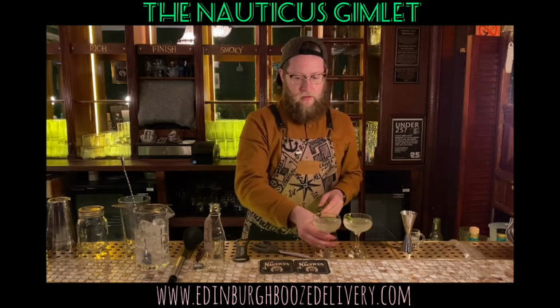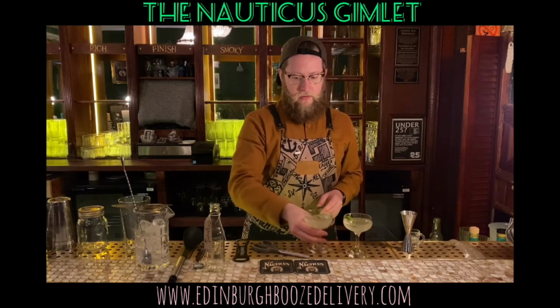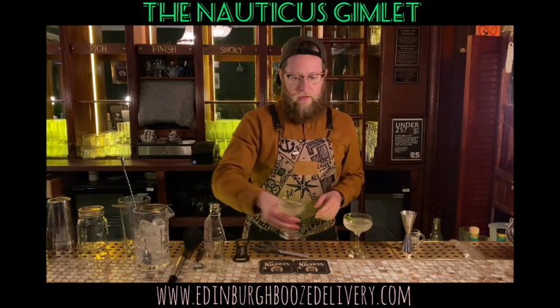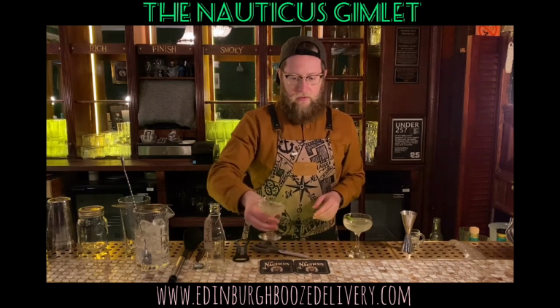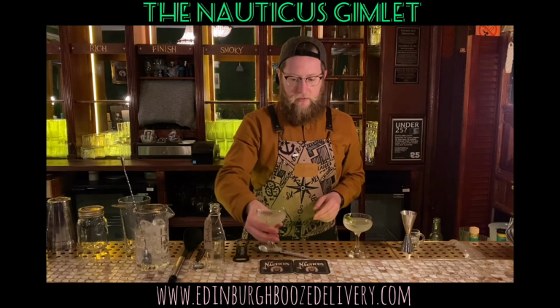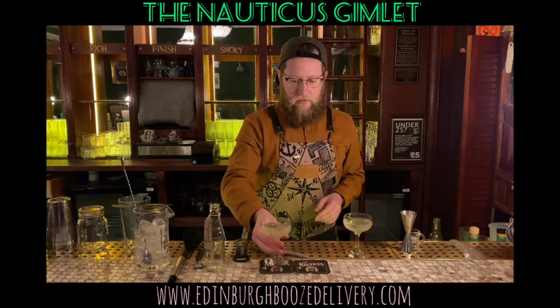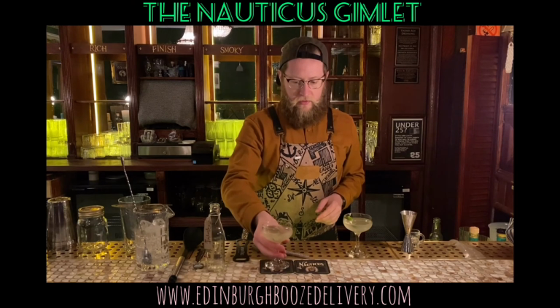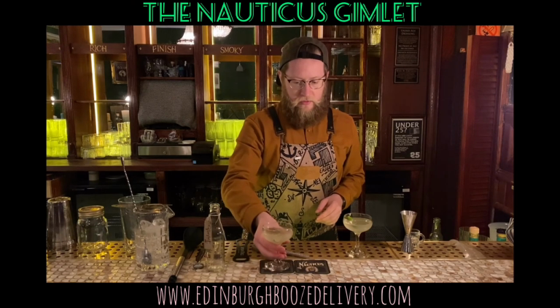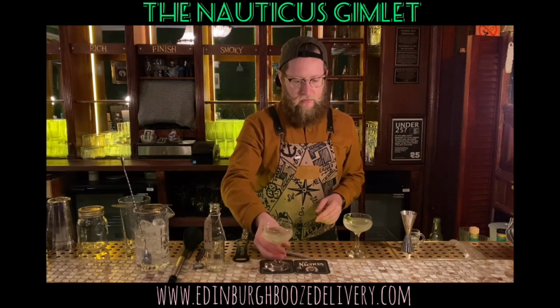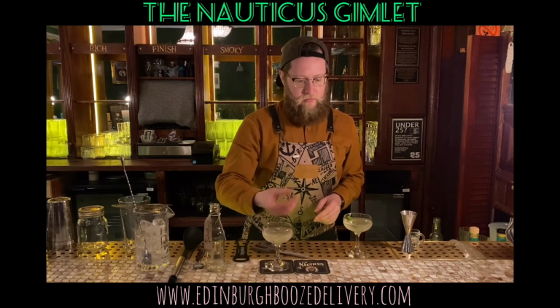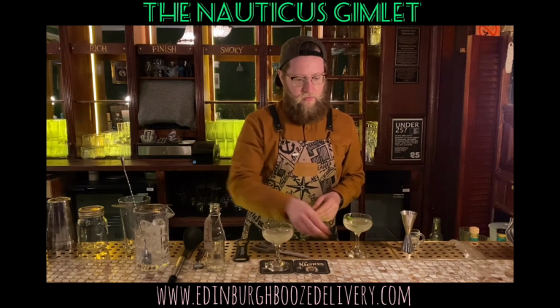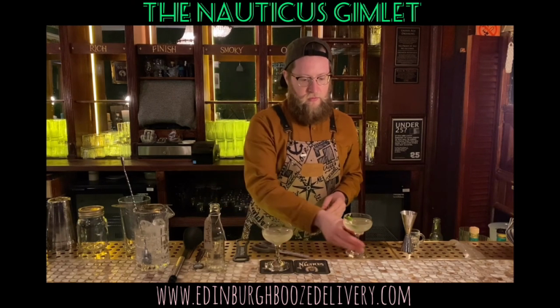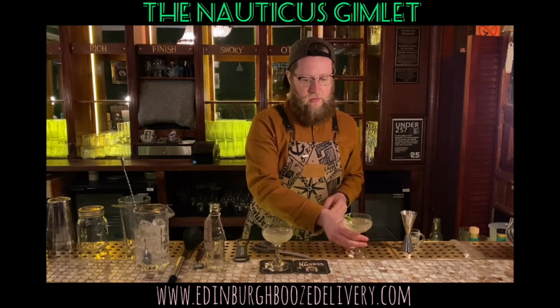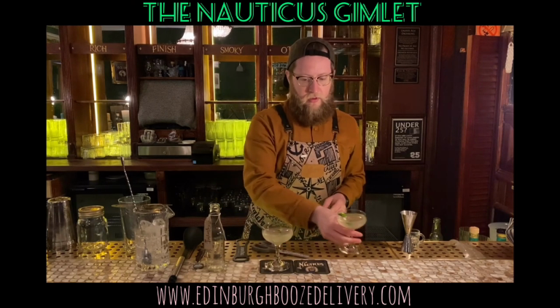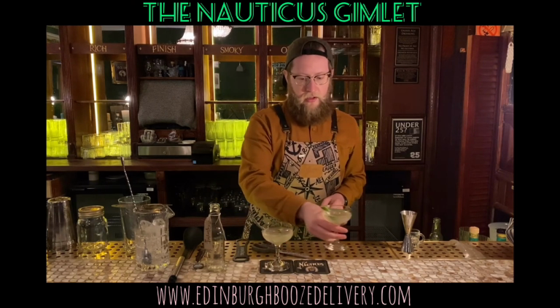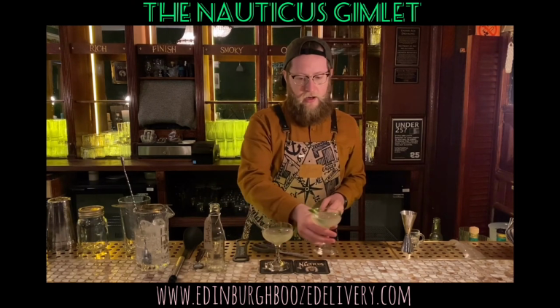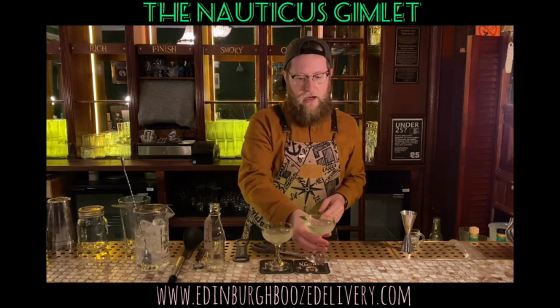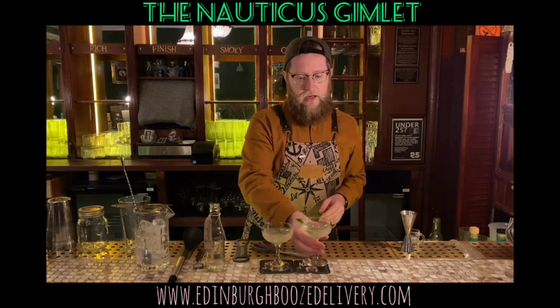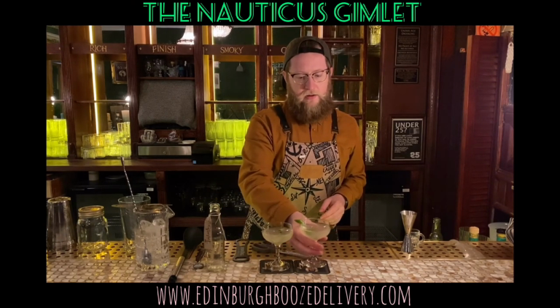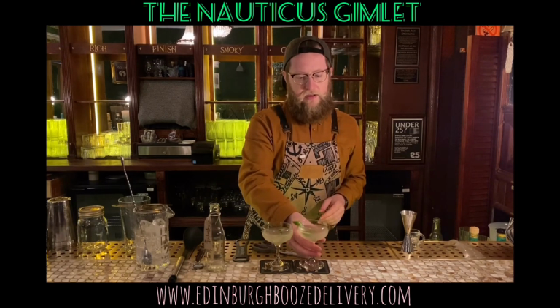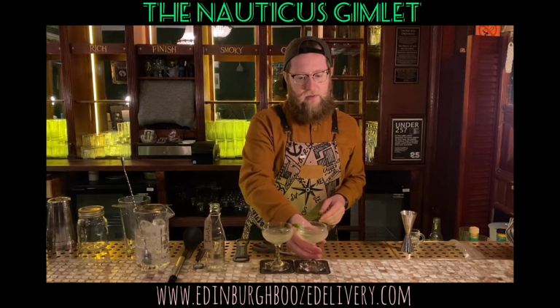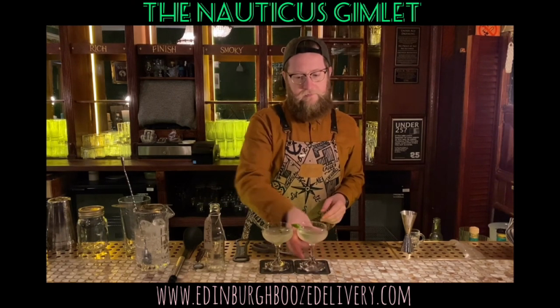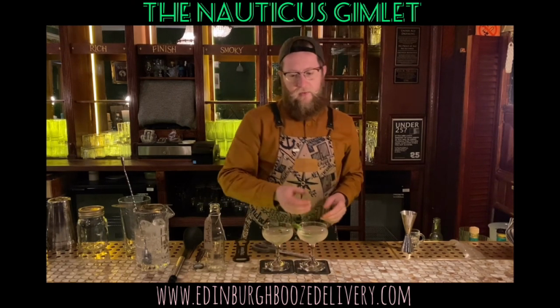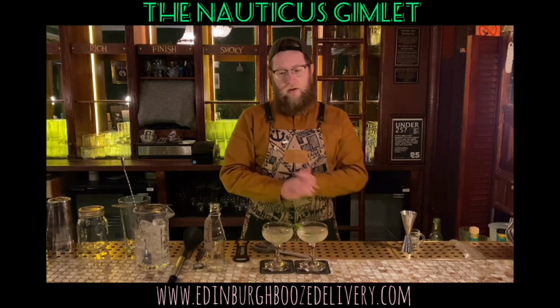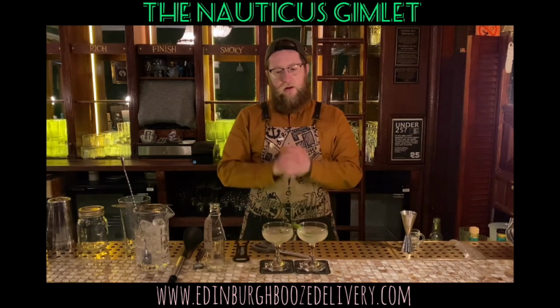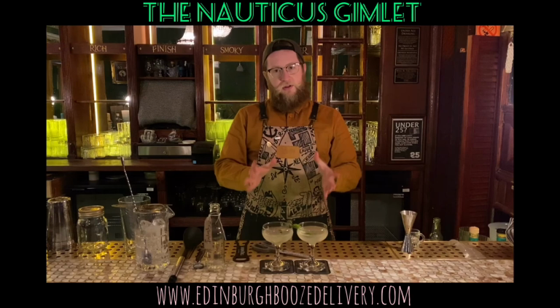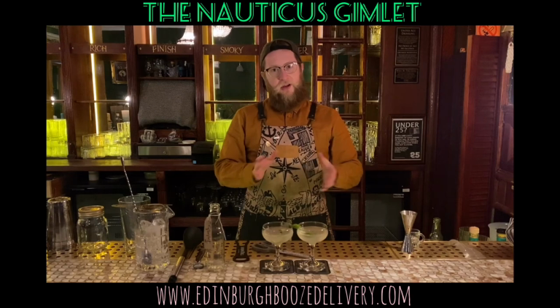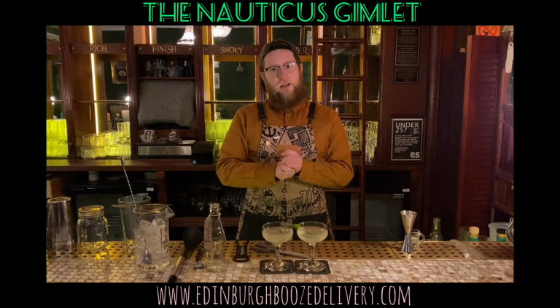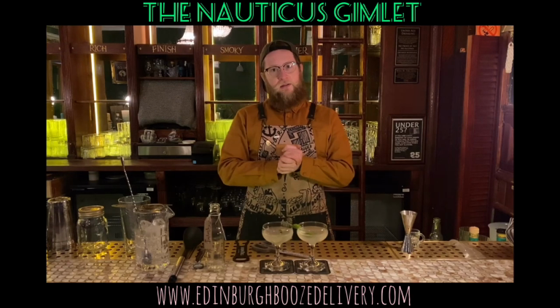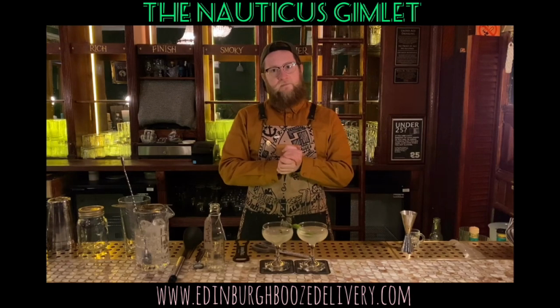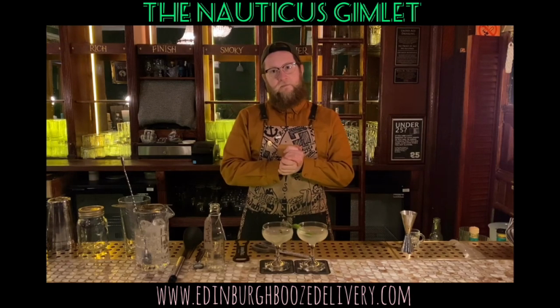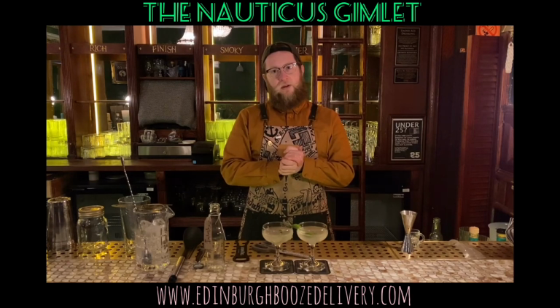On to the Nauticus Coasters. And there we are guys — that is the Nauticus Gimlet. Hope you enjoy it and I'll see you again soon. Thank you.